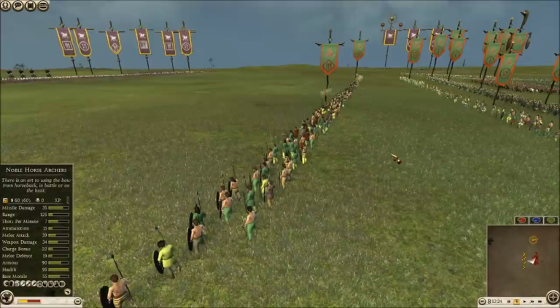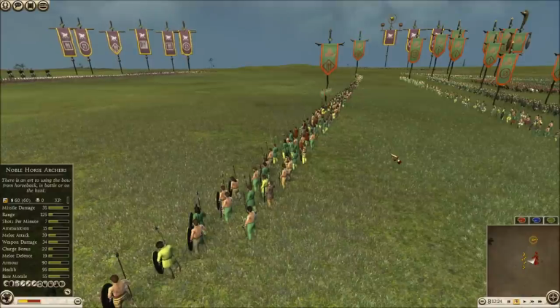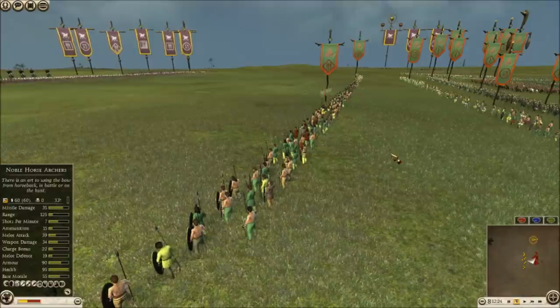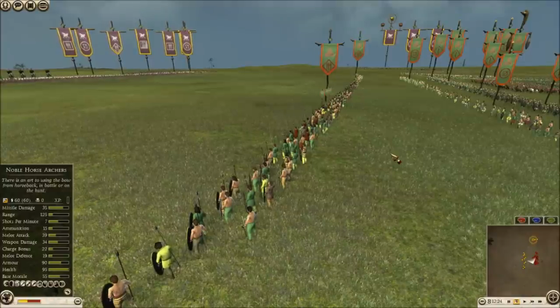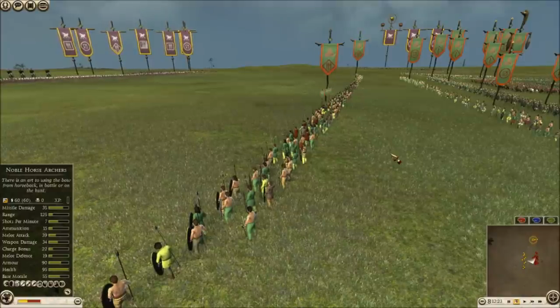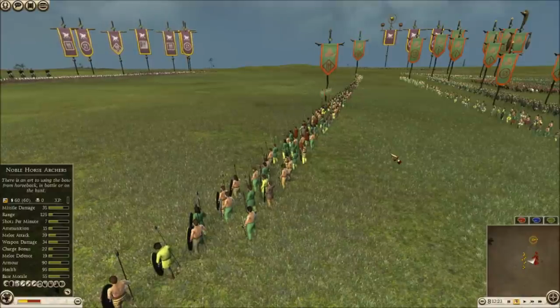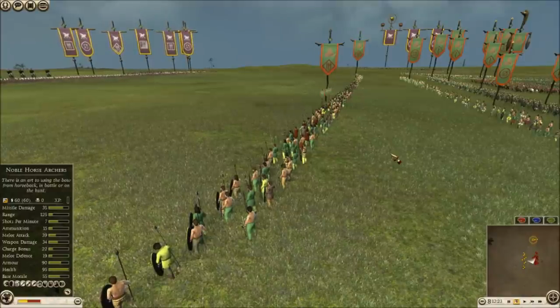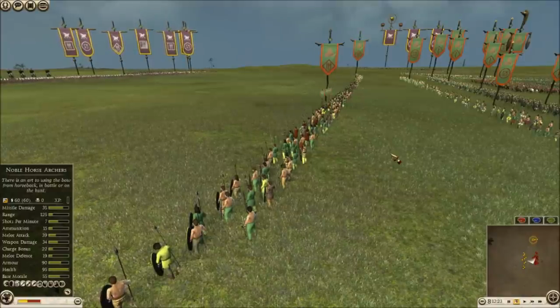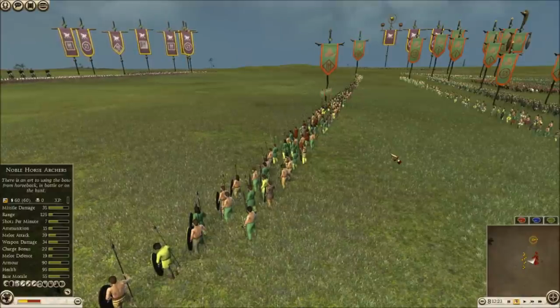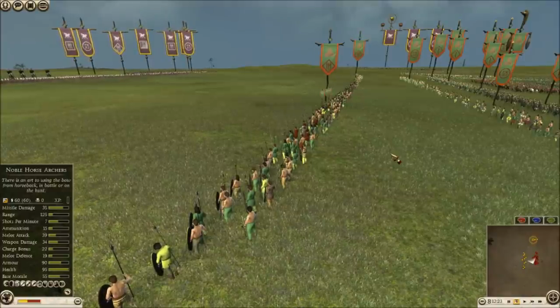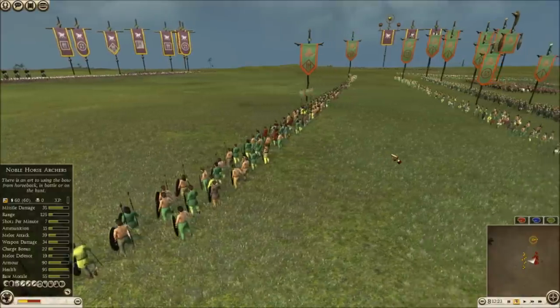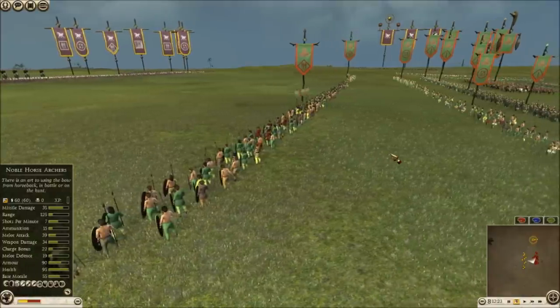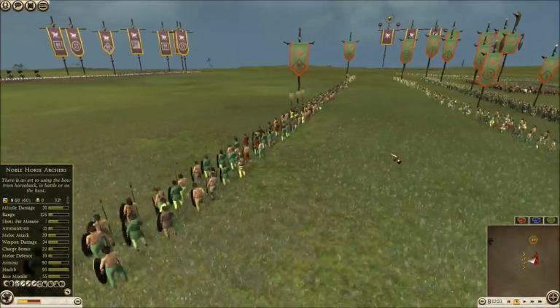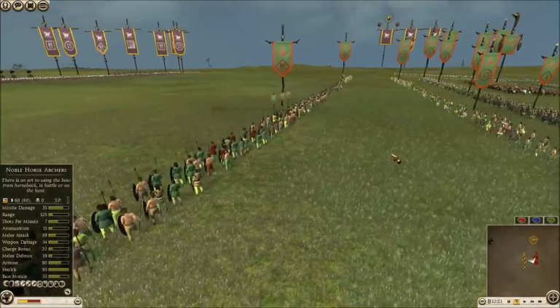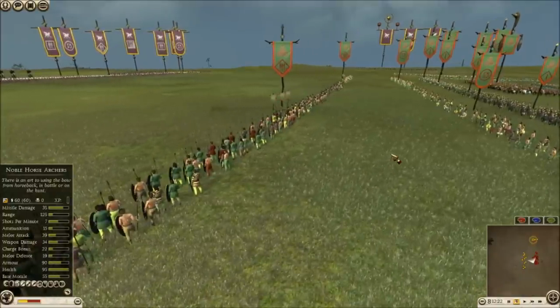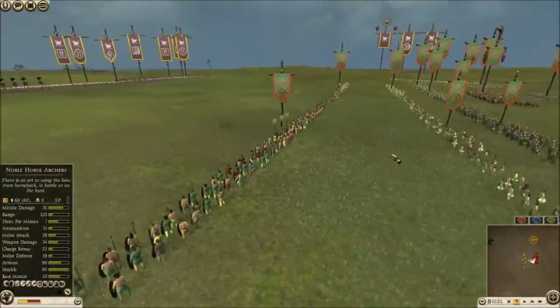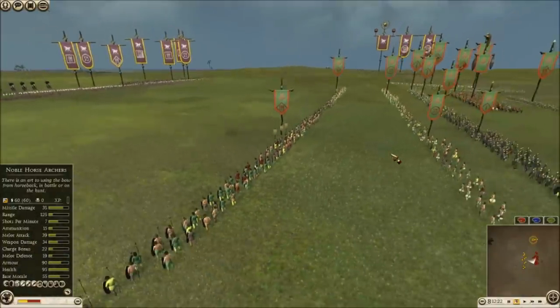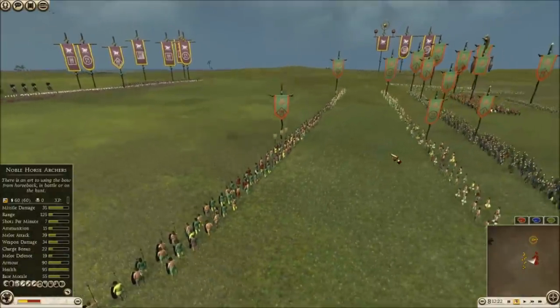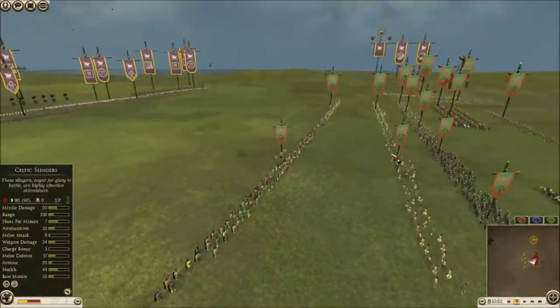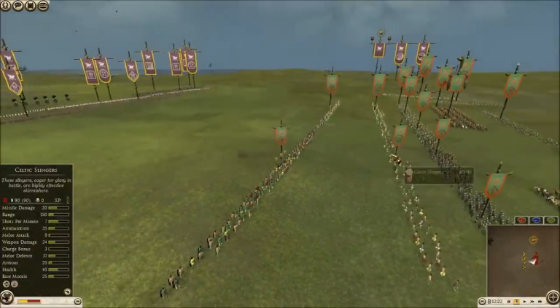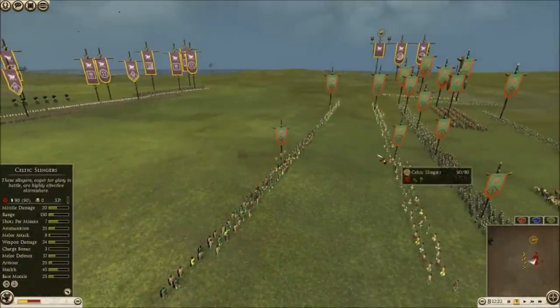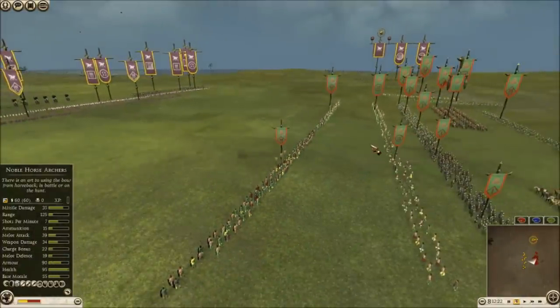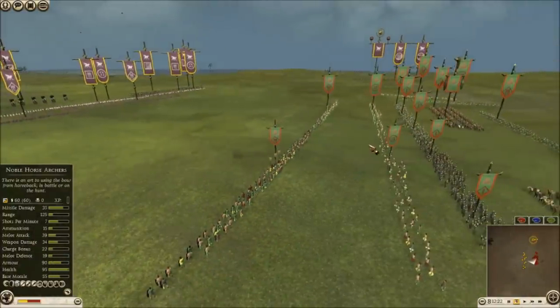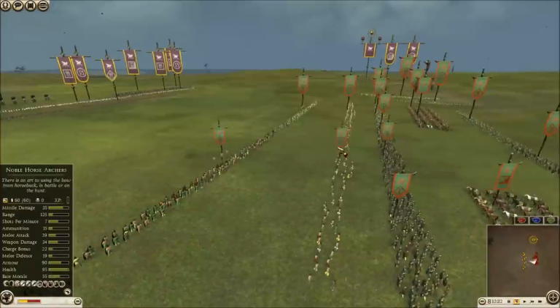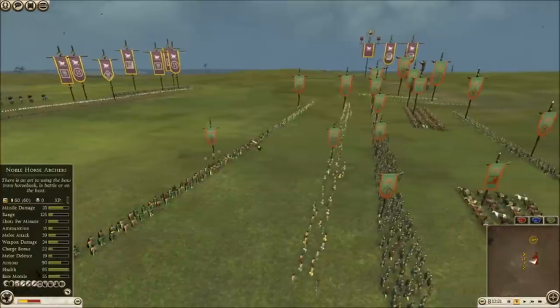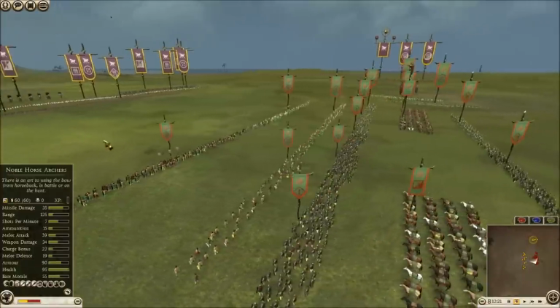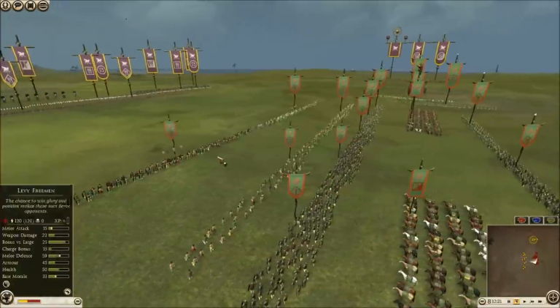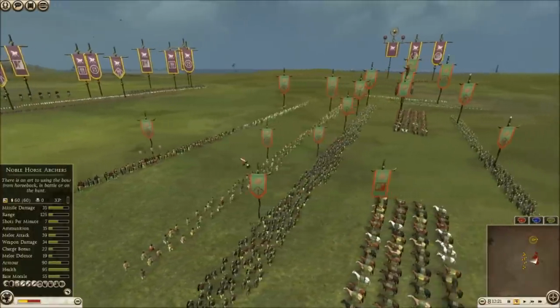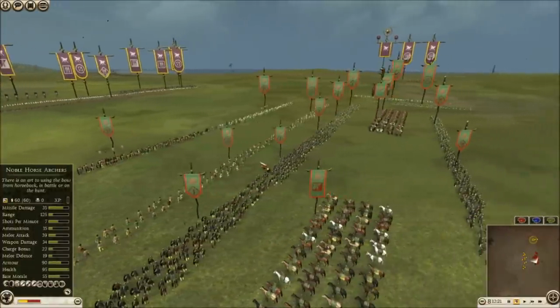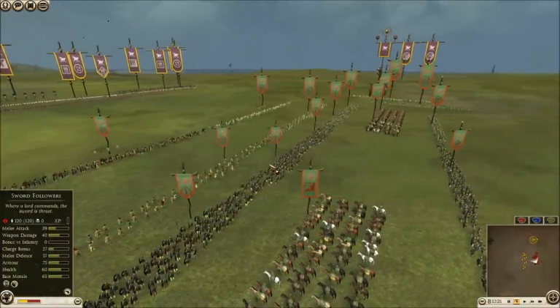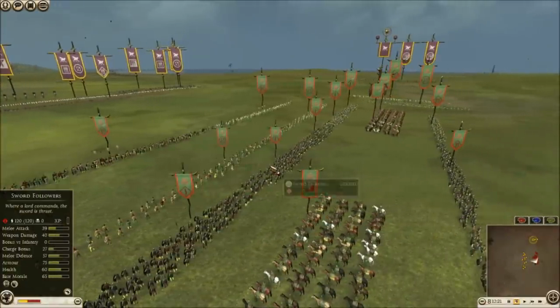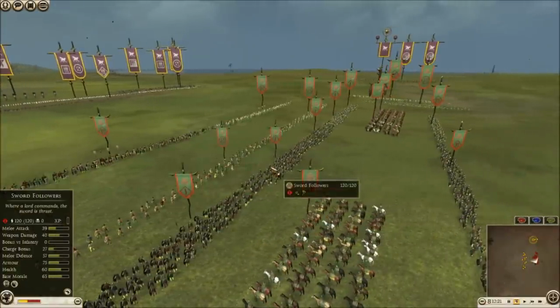Bowiei vs. Parthia on Nemo Tuchena. No question a map like Nemo Tuchena with no cover on a flat map like this is definitely going to favor Parthia.